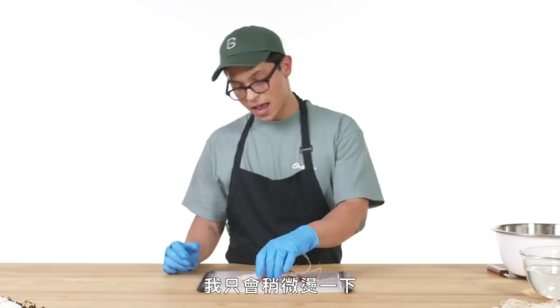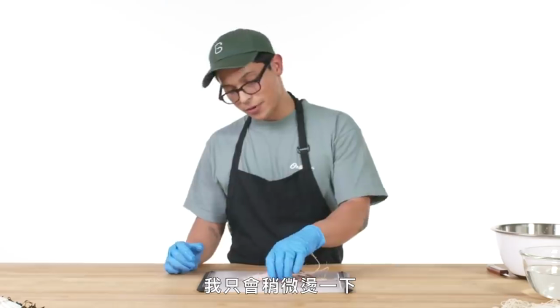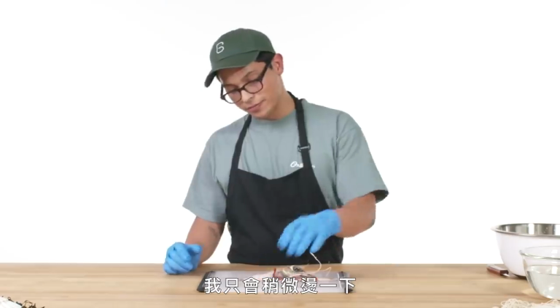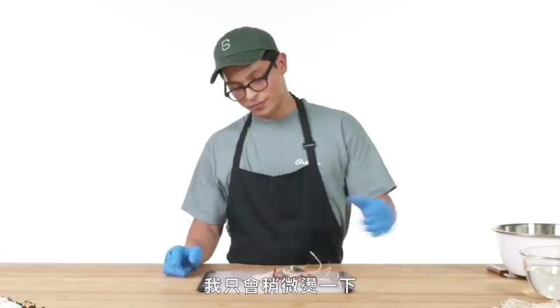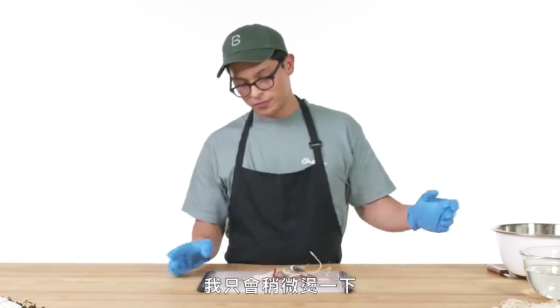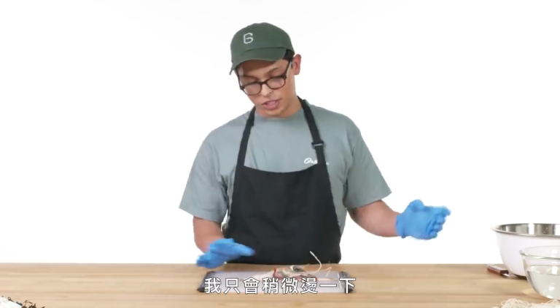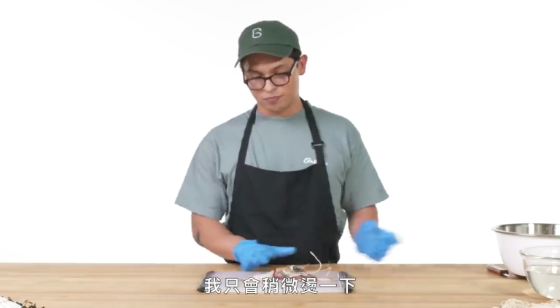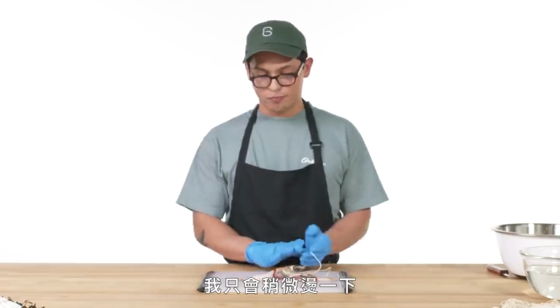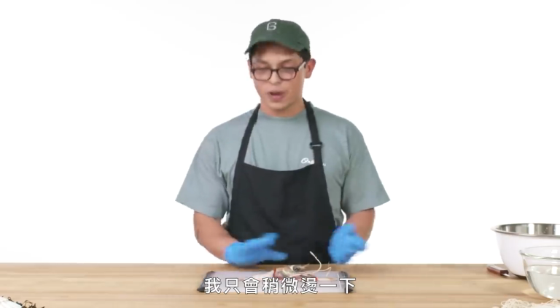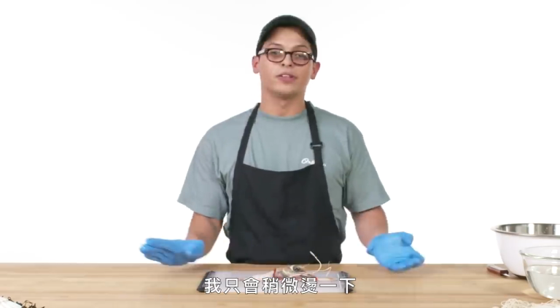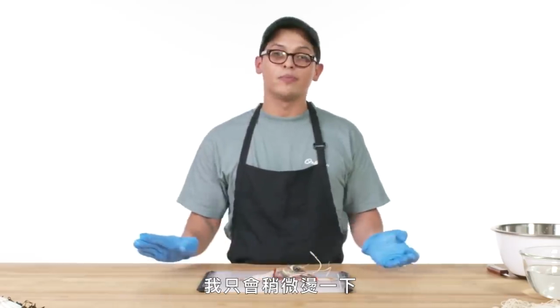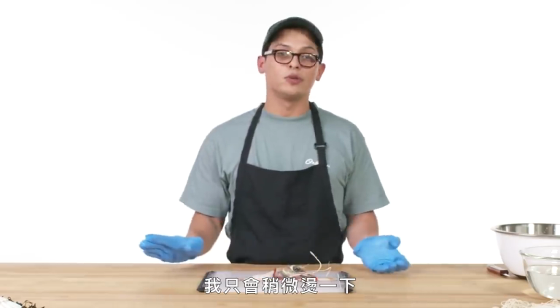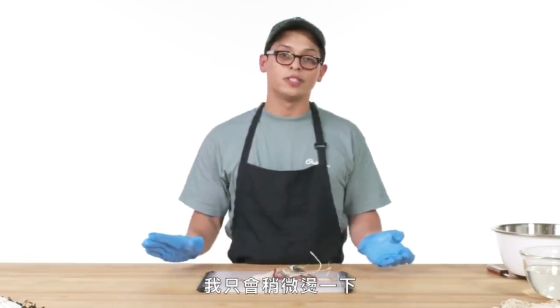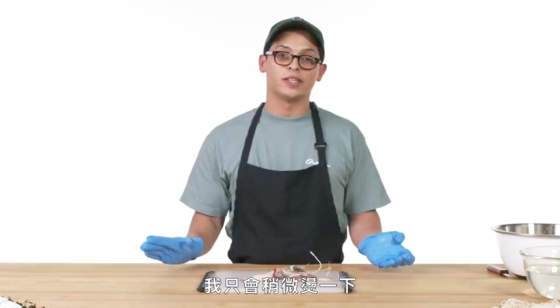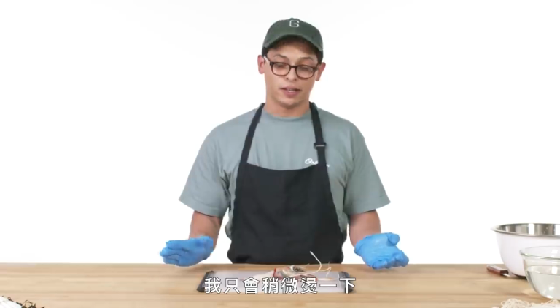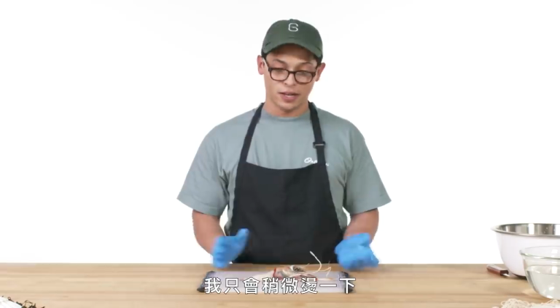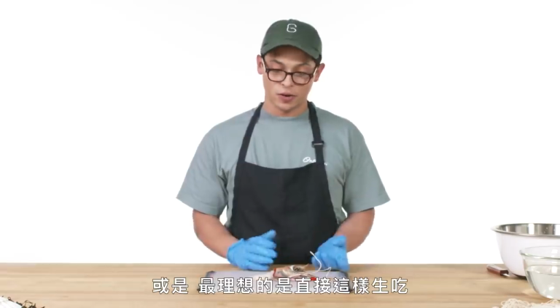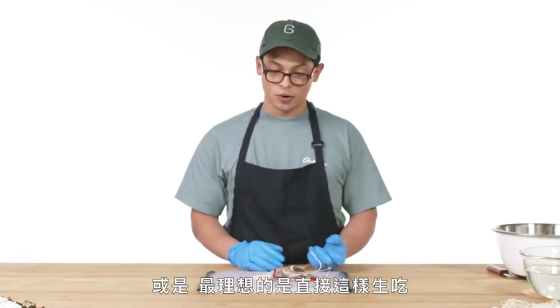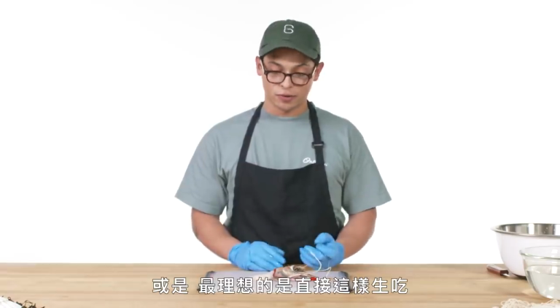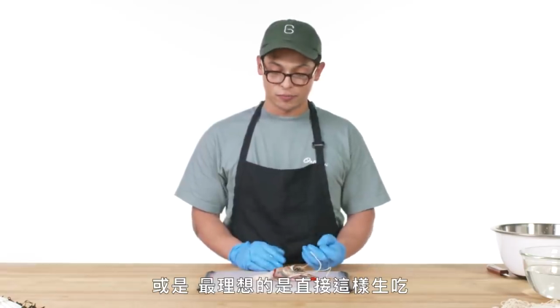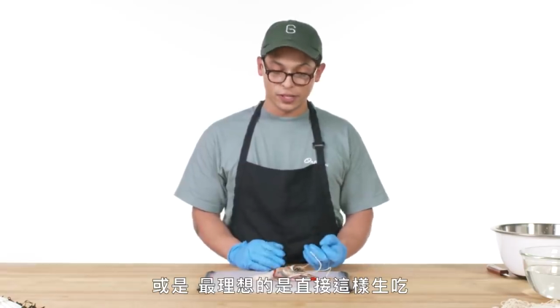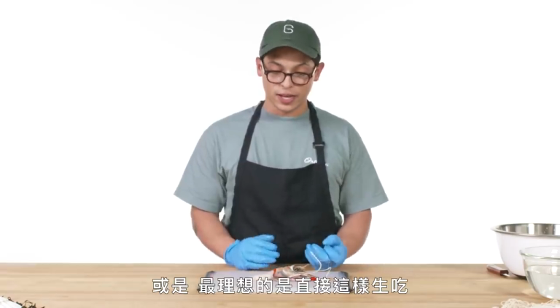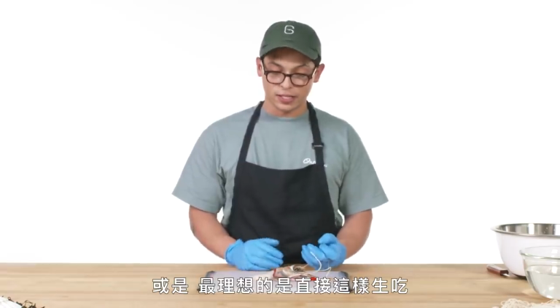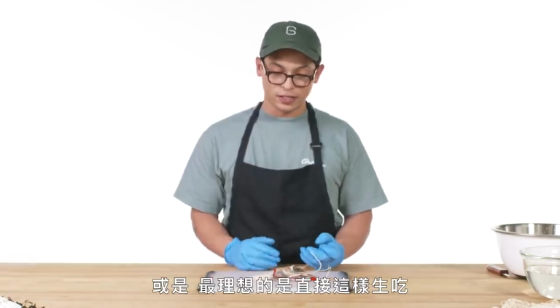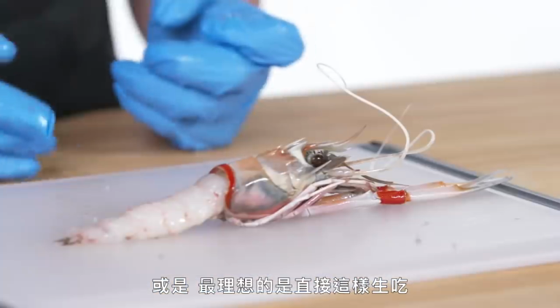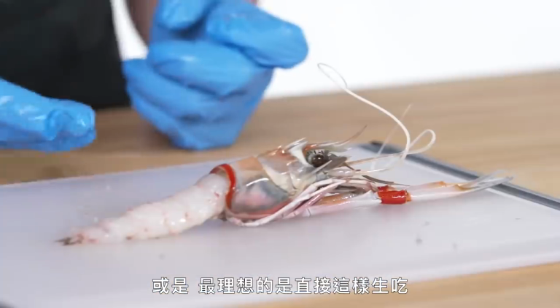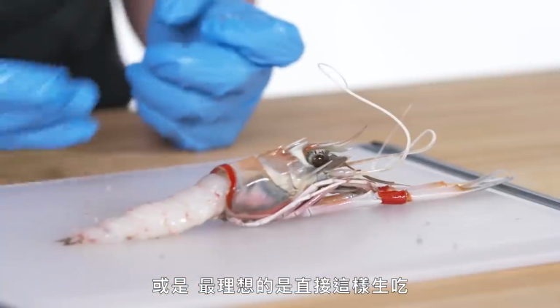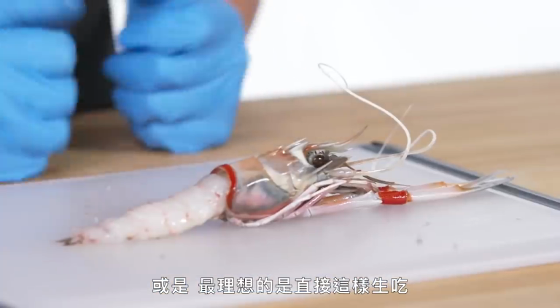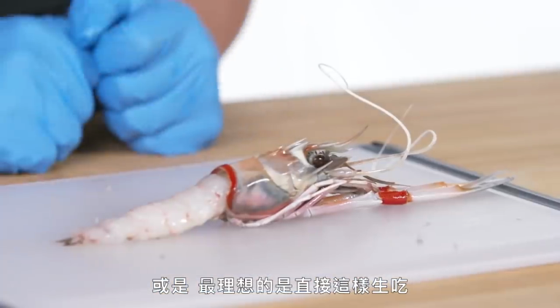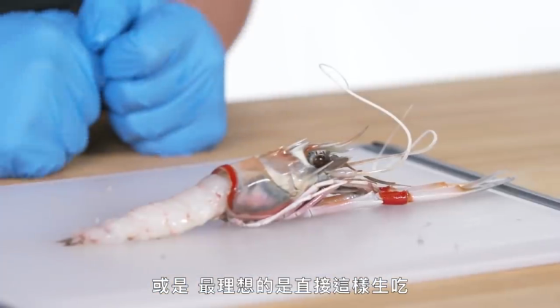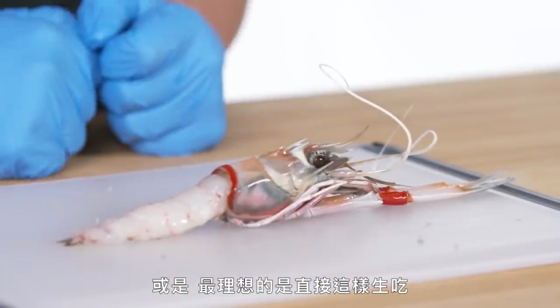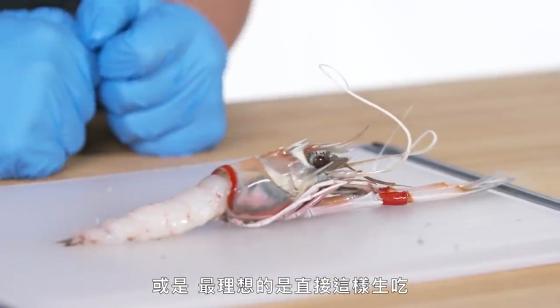Once that's done, you can flip it over and just start peeling it back, revealing that really gorgeous flesh. Snap that bottom membrane and just very gently peel it and you will be left with an absolutely gorgeous langostino. I would just barely poach this thing or really ideally just serve it raw like this.